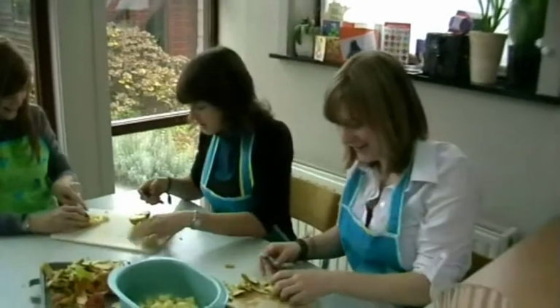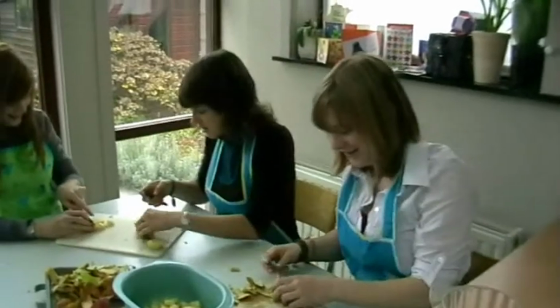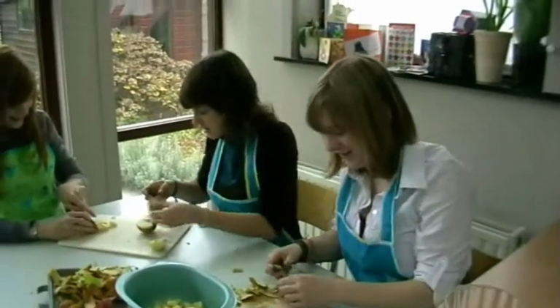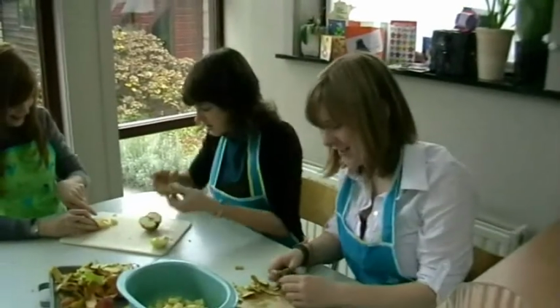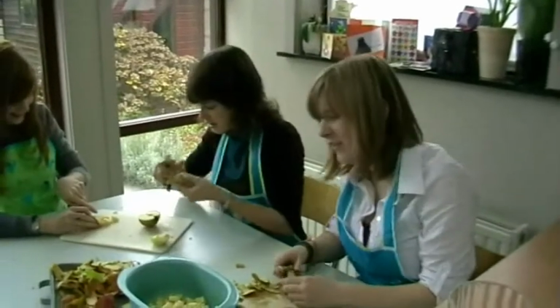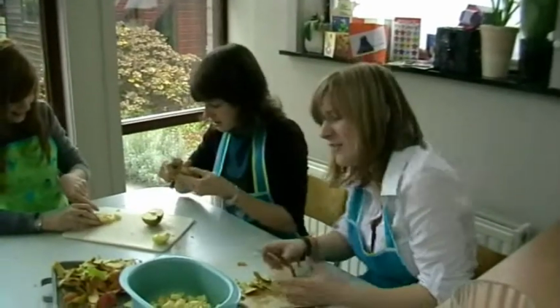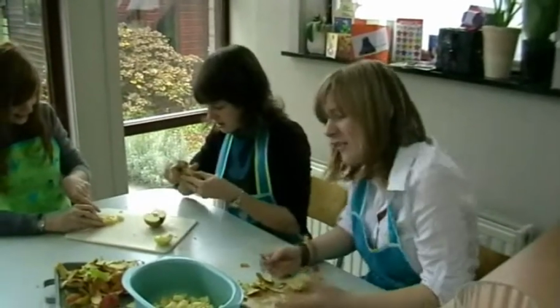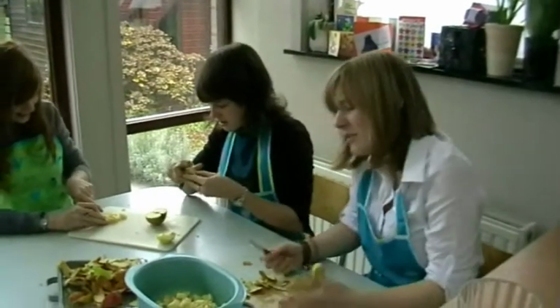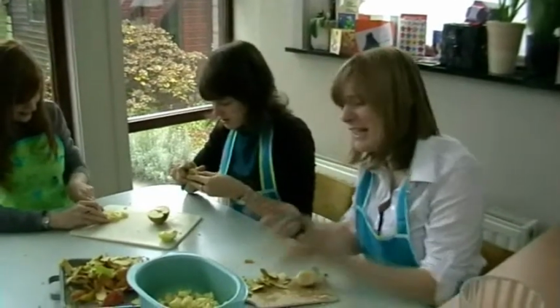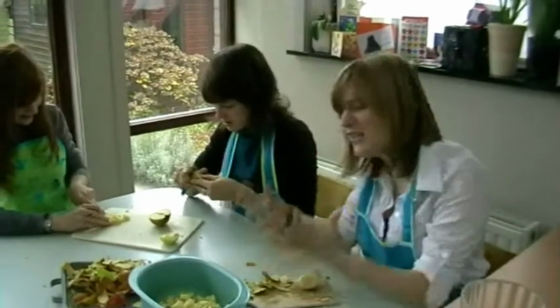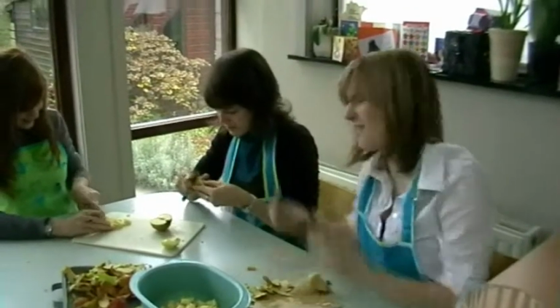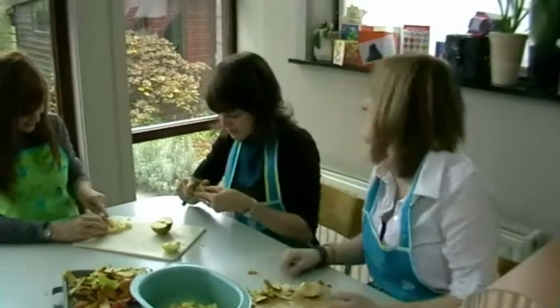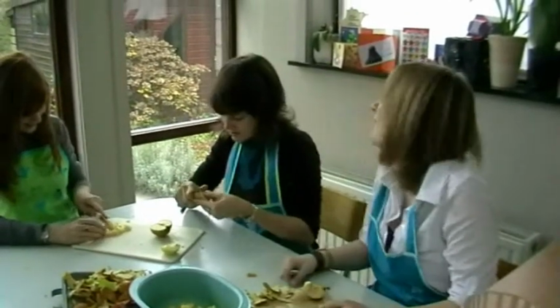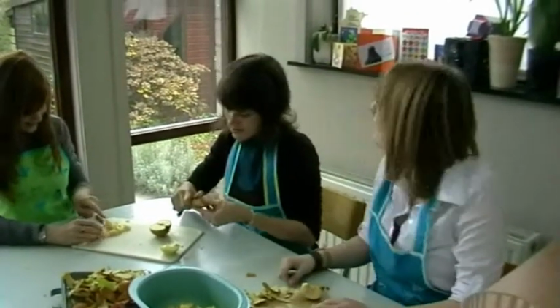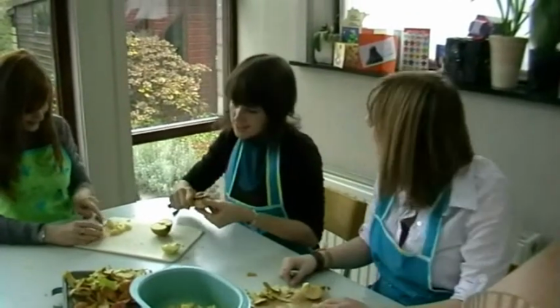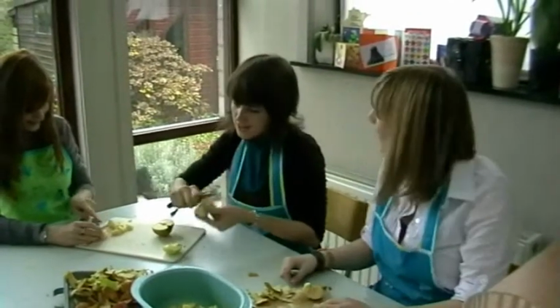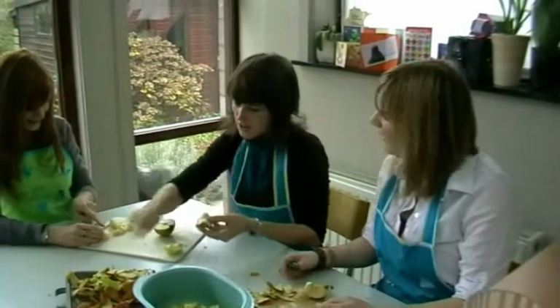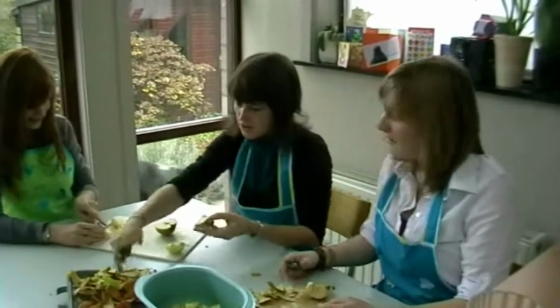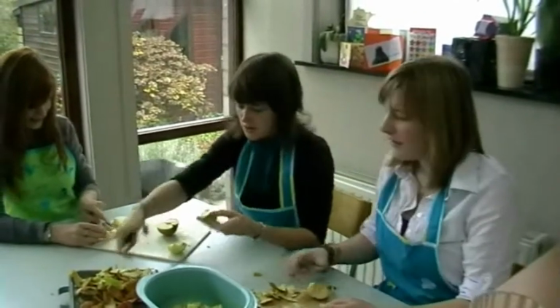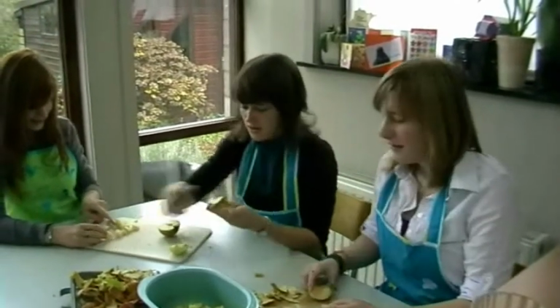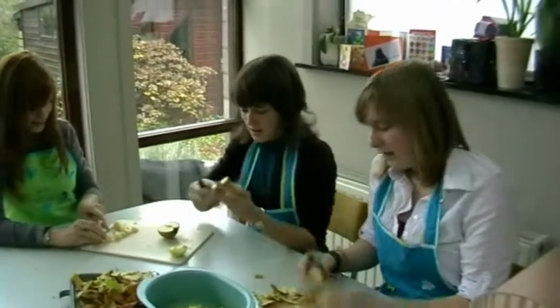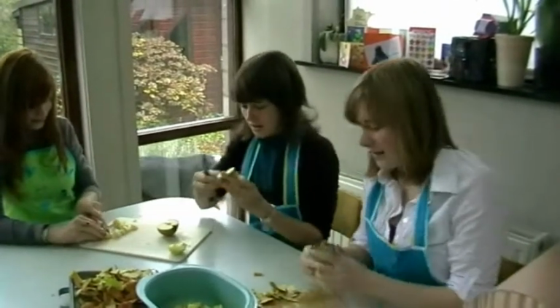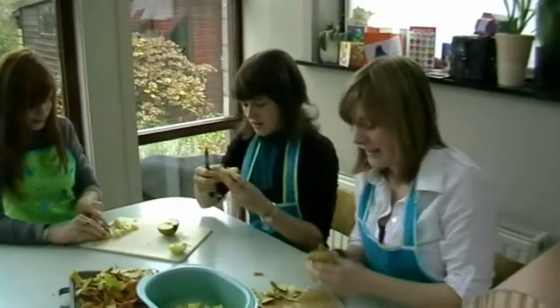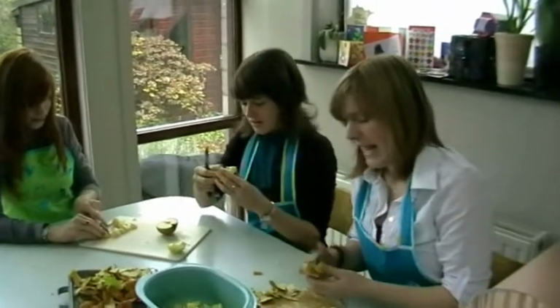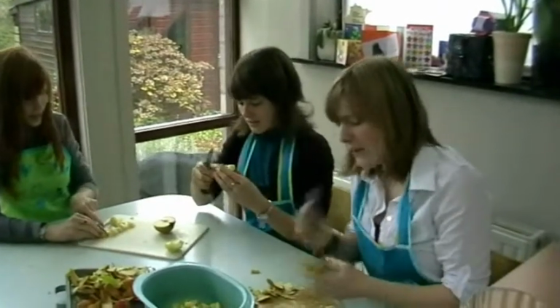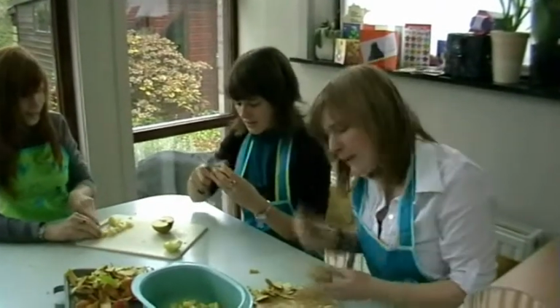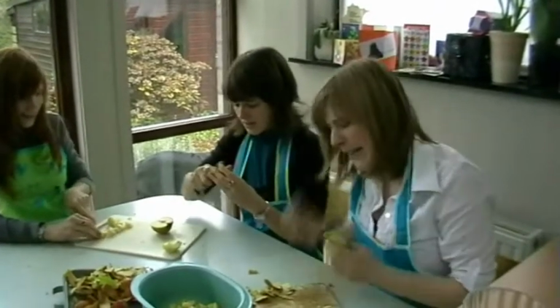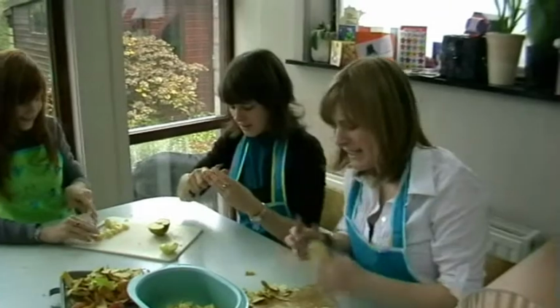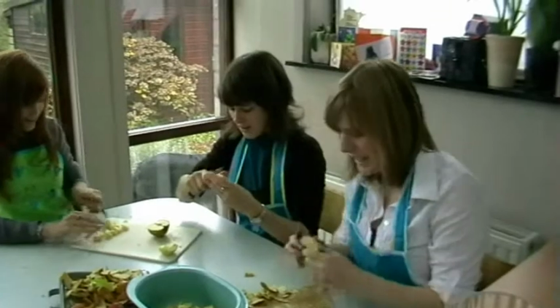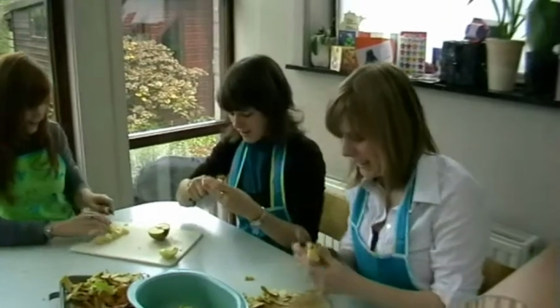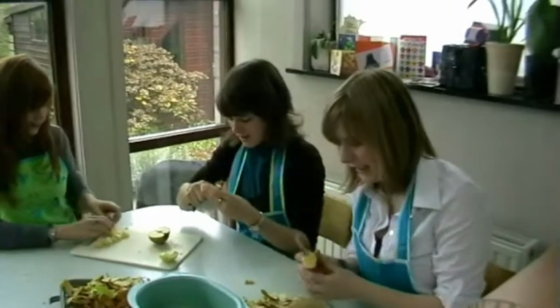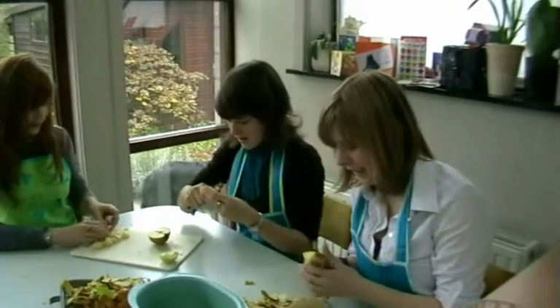It looks so delicious. I know. Okay, wait a little bit longer.